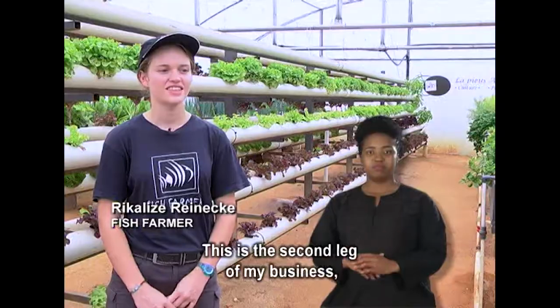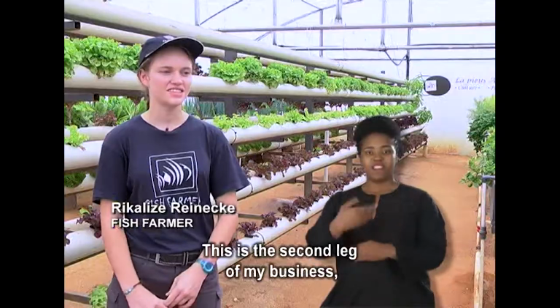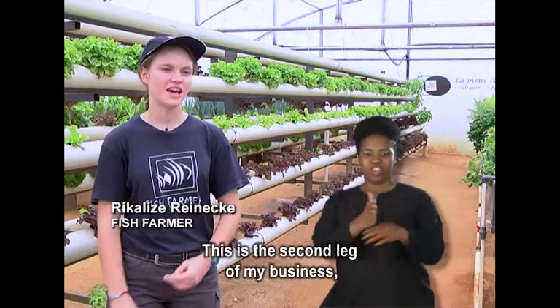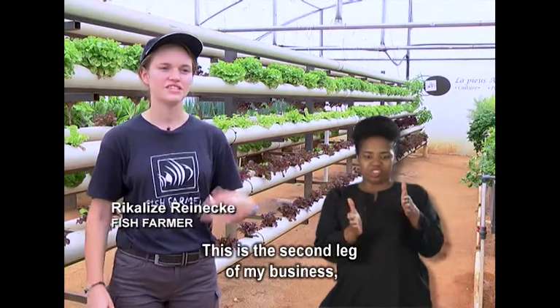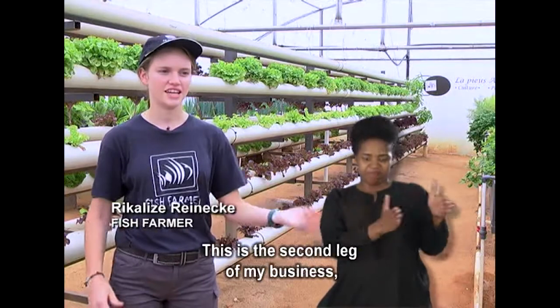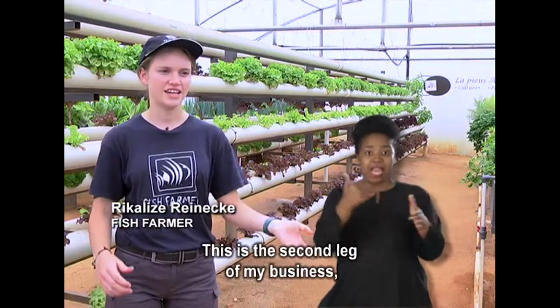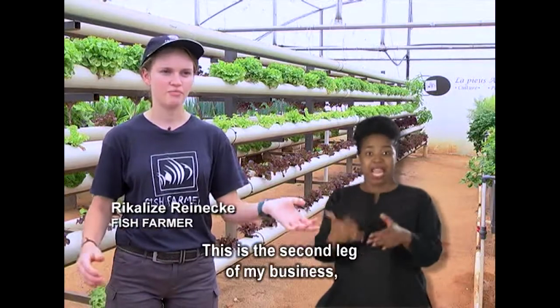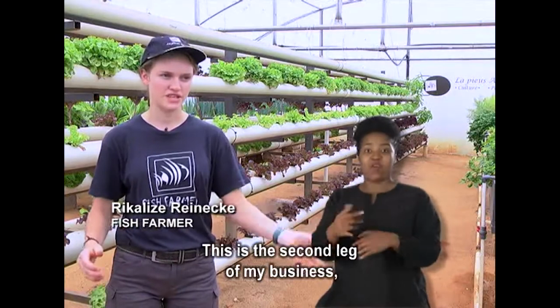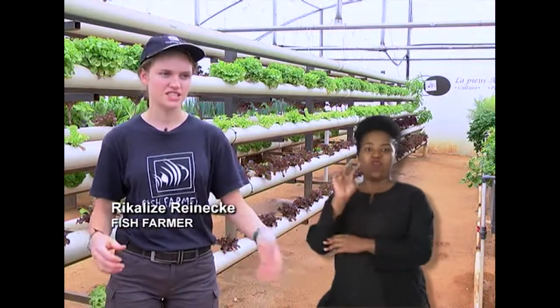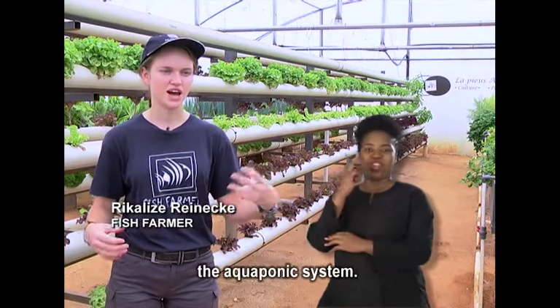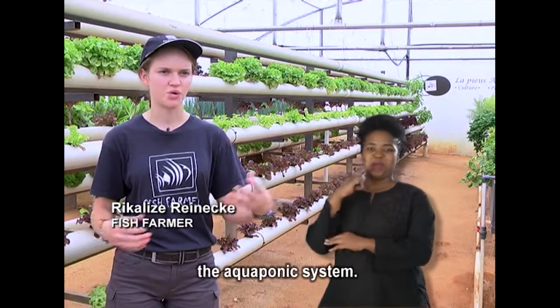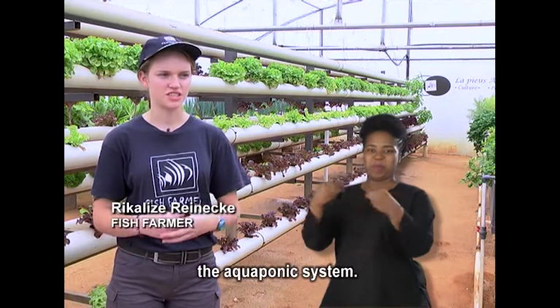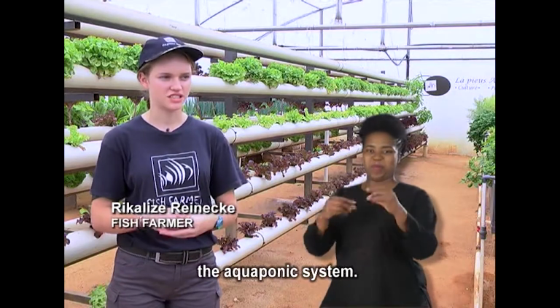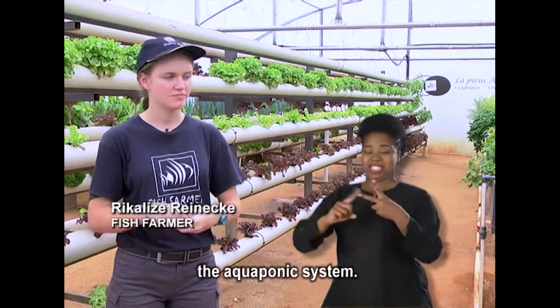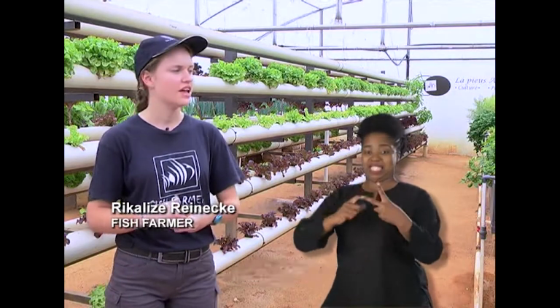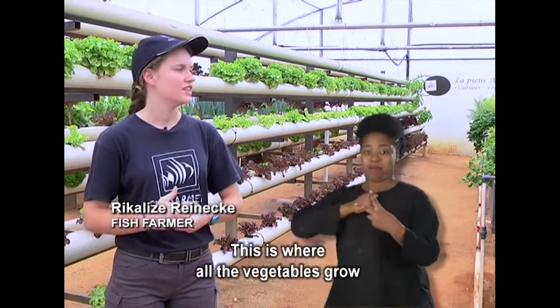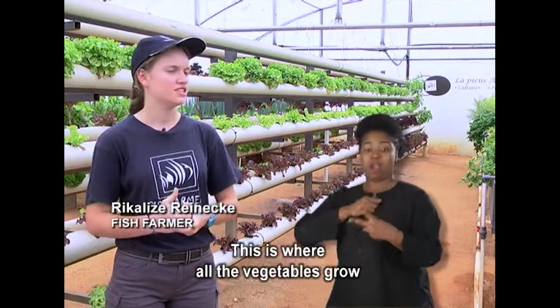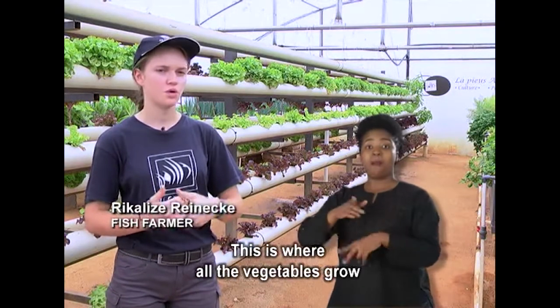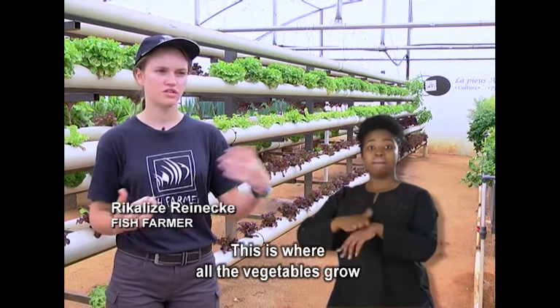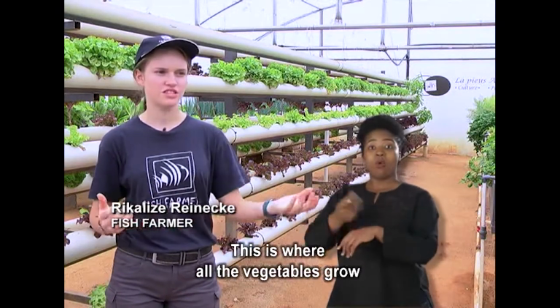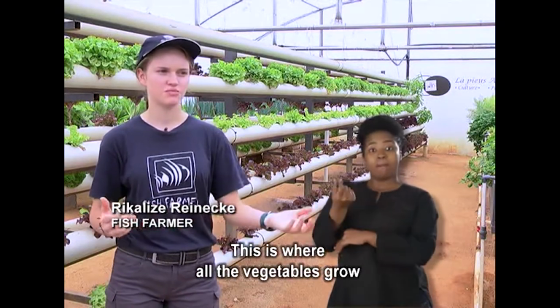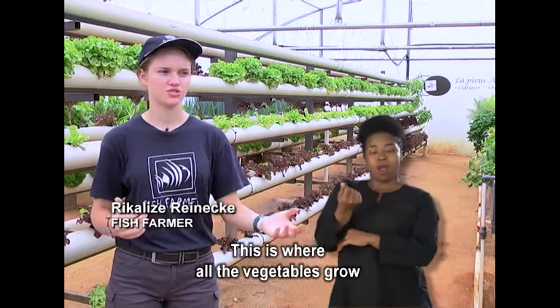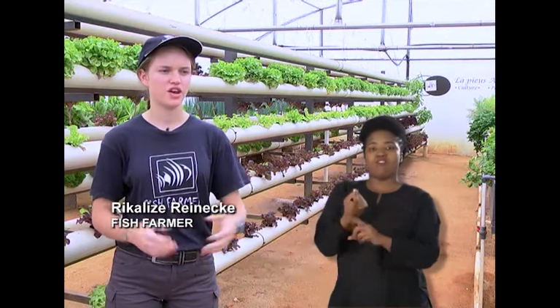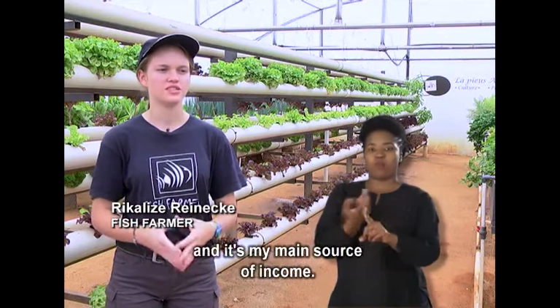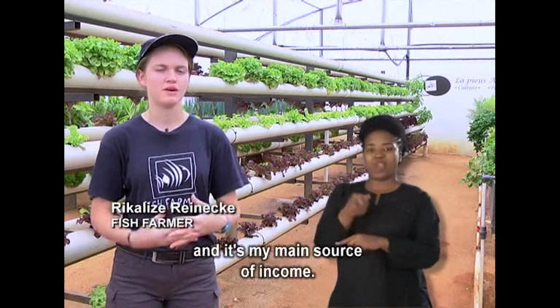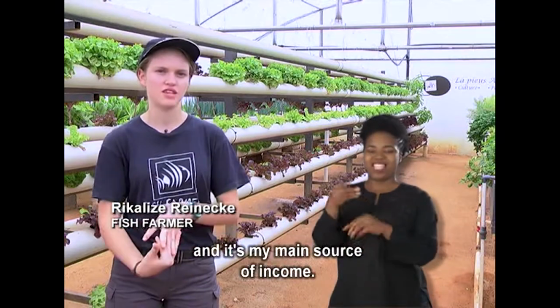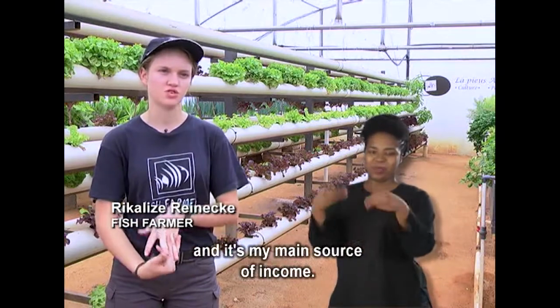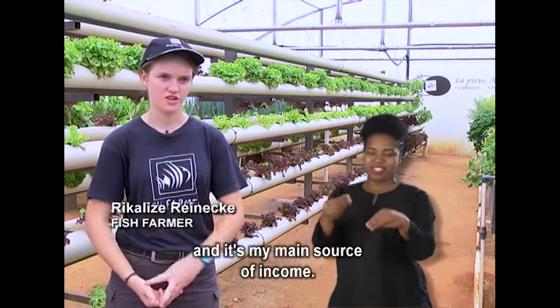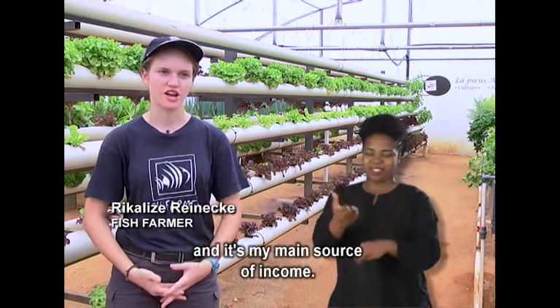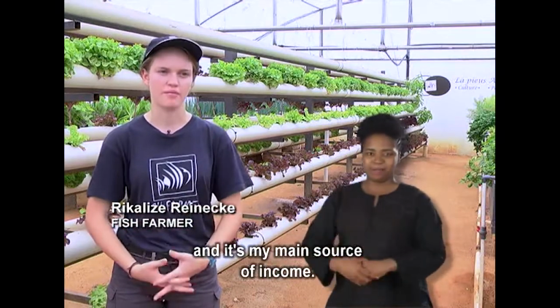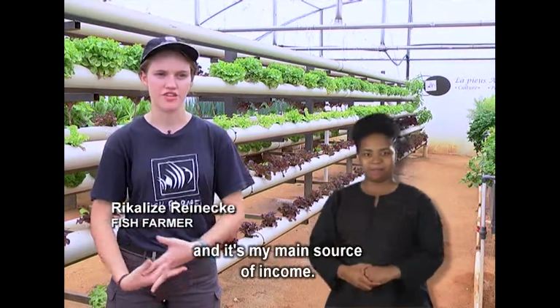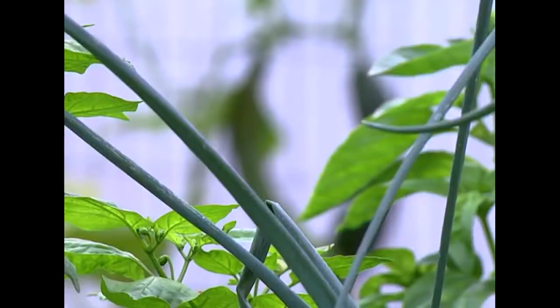This is the second leg of my business — the aquaponics system. This is where all the vegetables grow, and this is my main source of income currently.